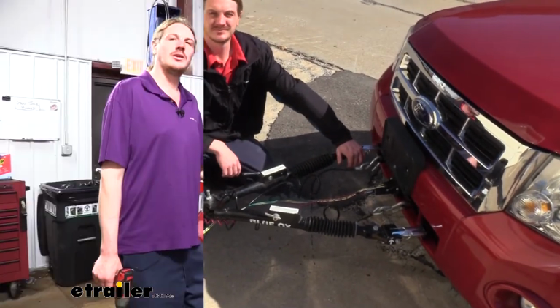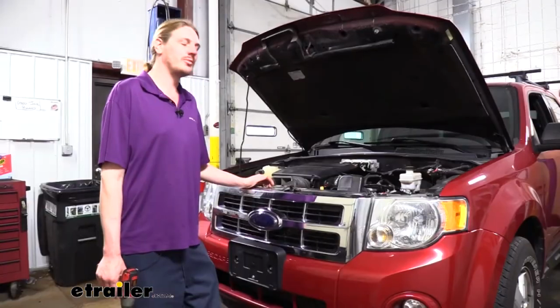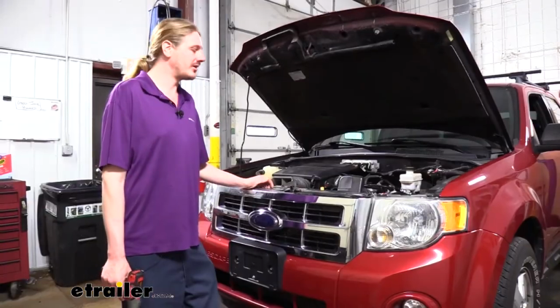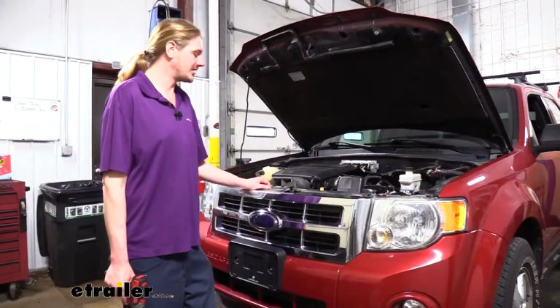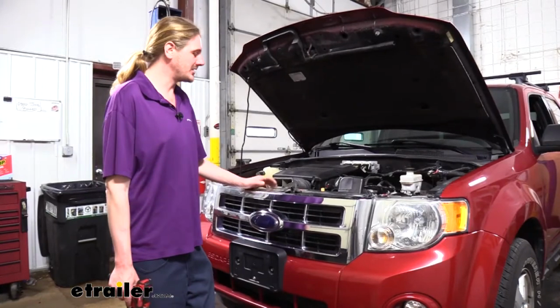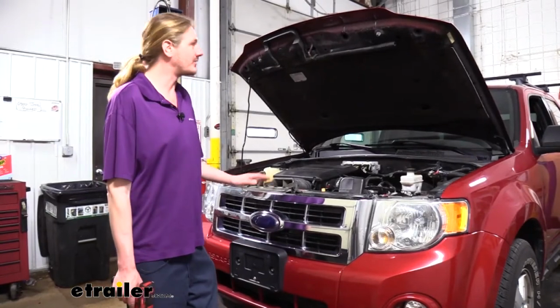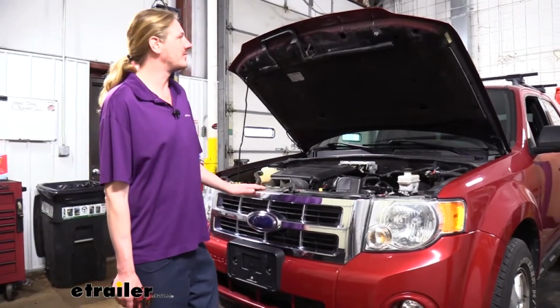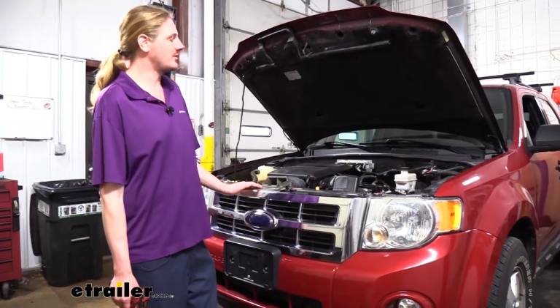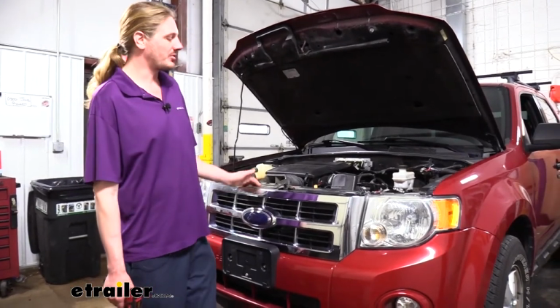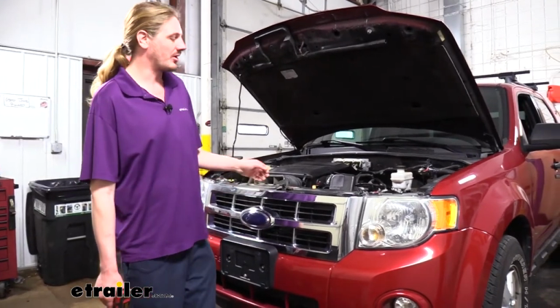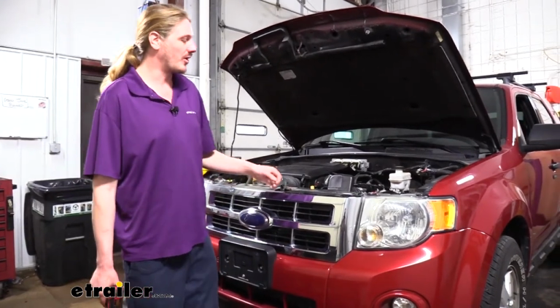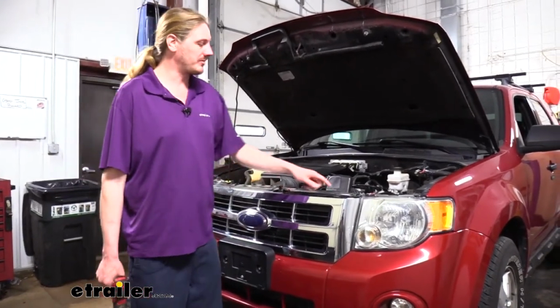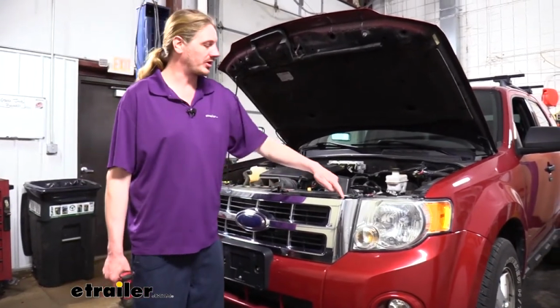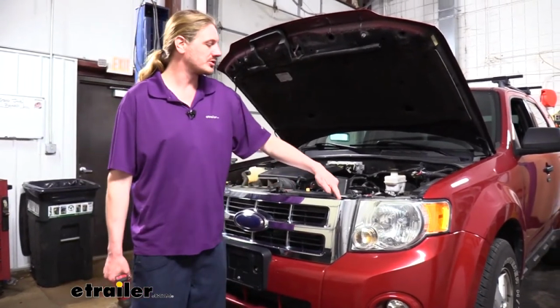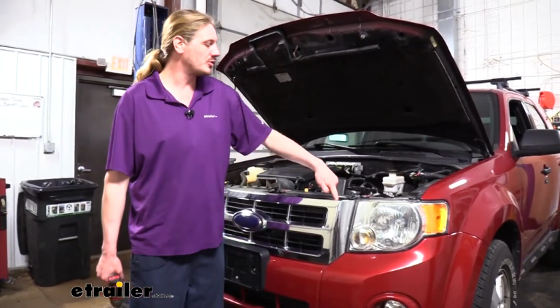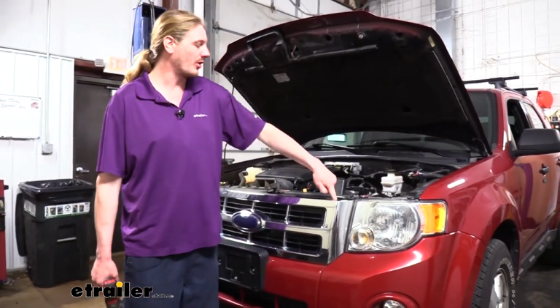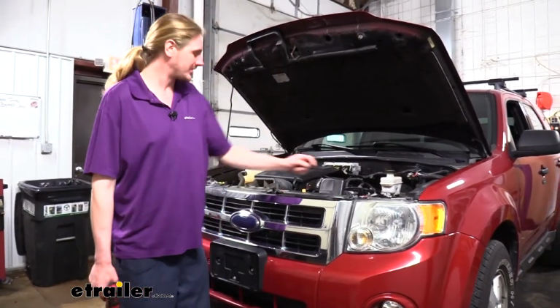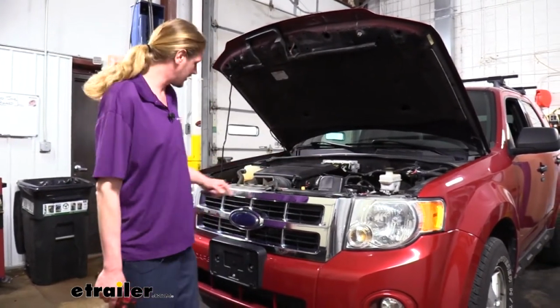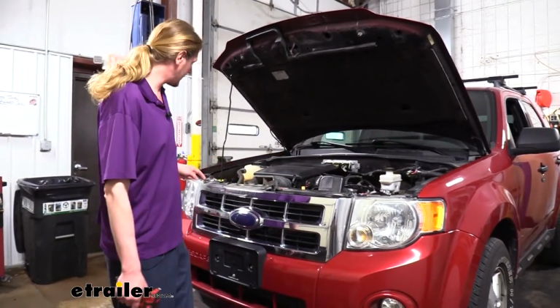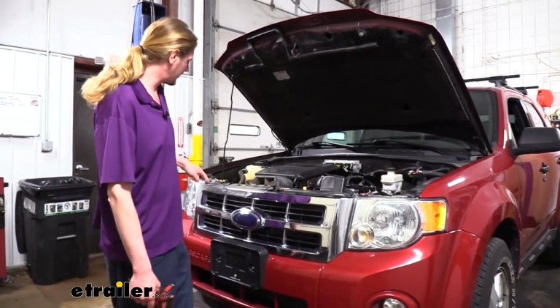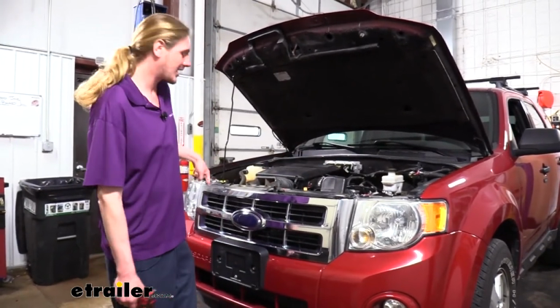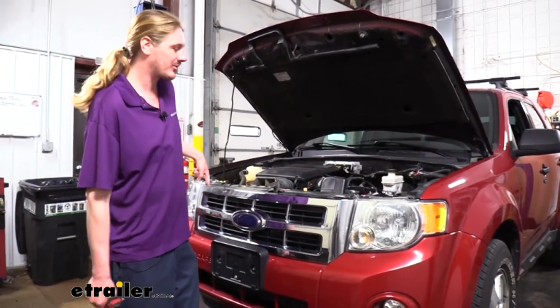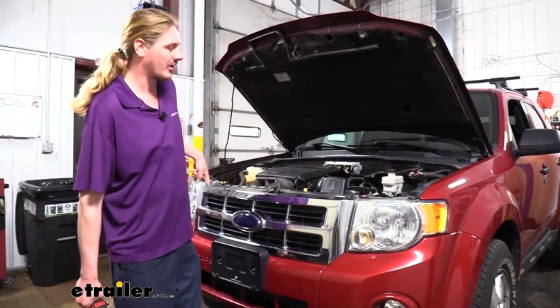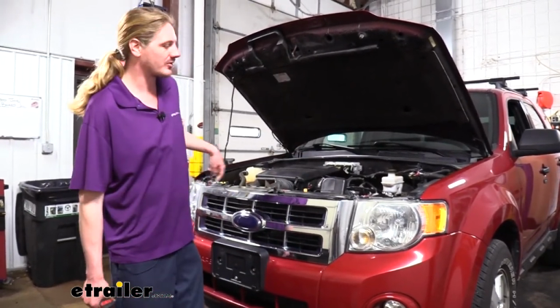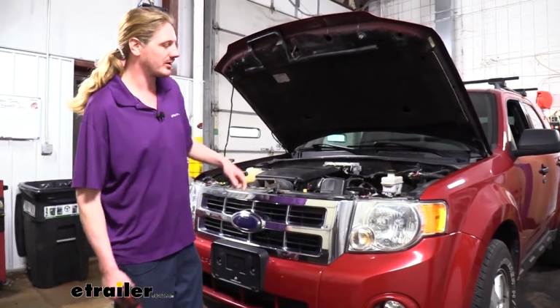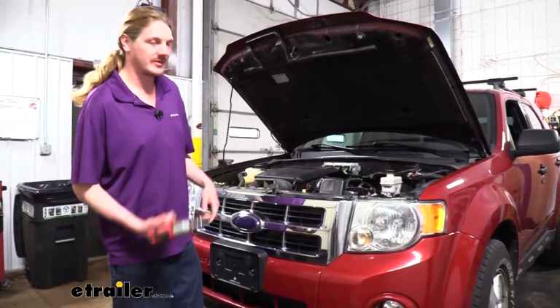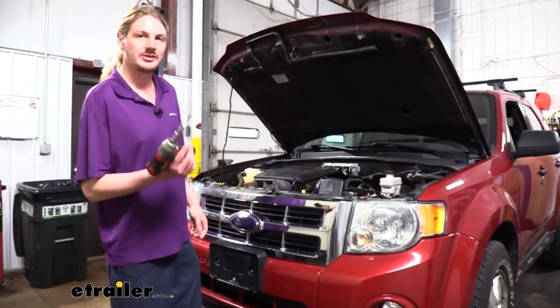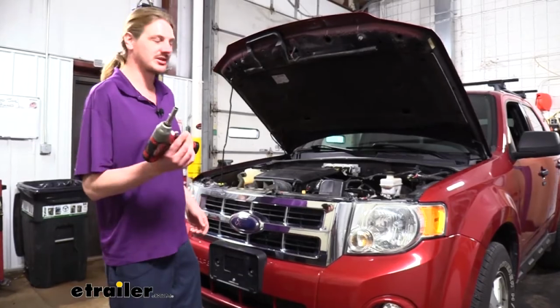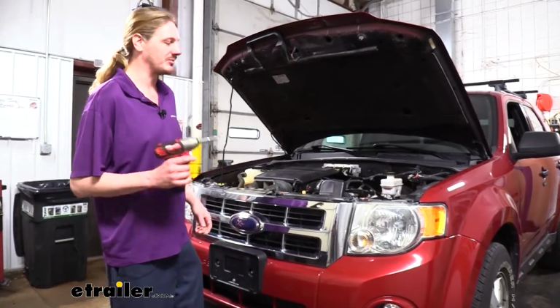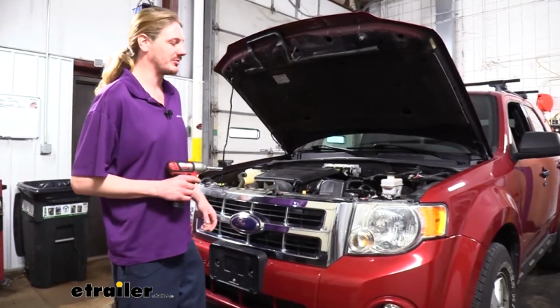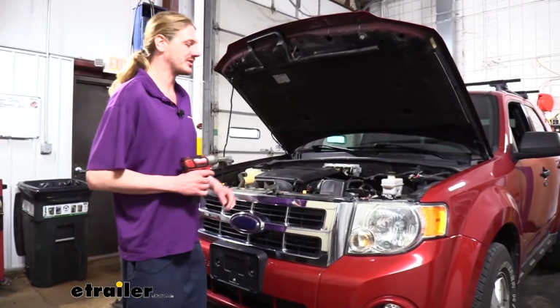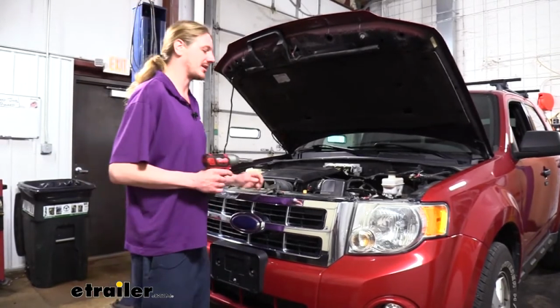We'll begin our installation at the front of the vehicle with our hood open. There are two bolts we're going to take out of the top of our grille using a 10 millimeter socket.